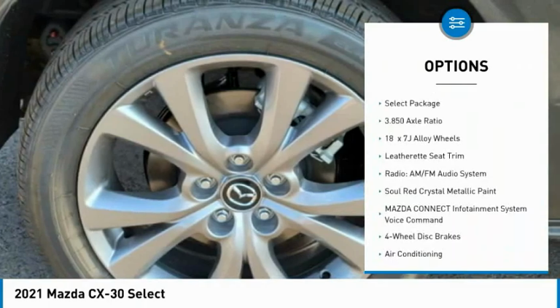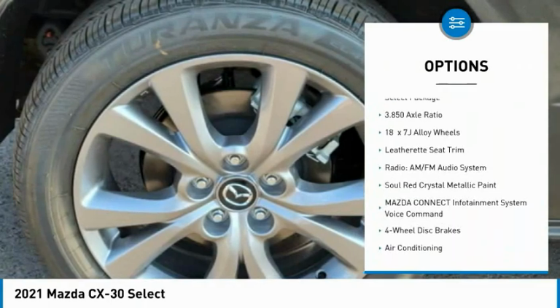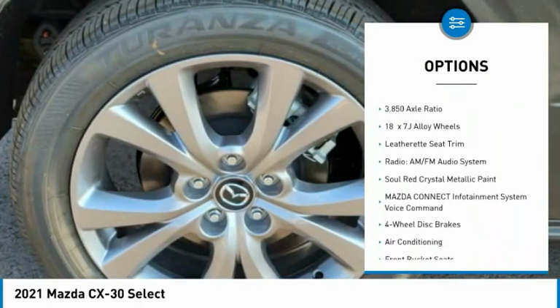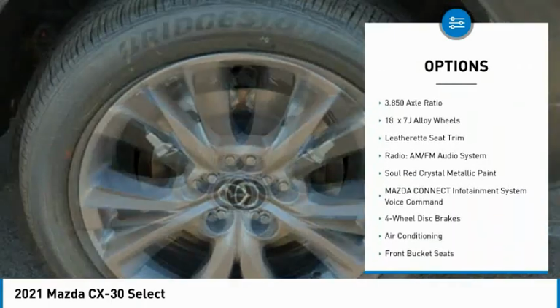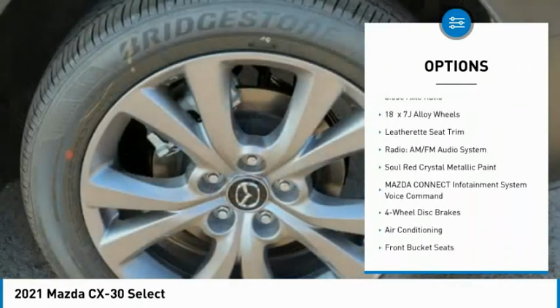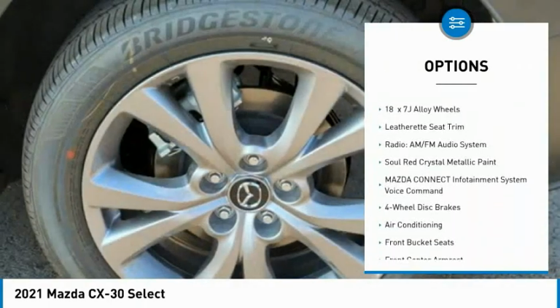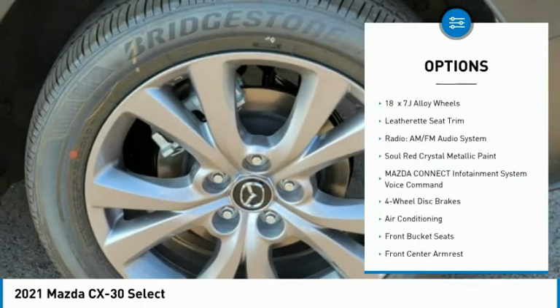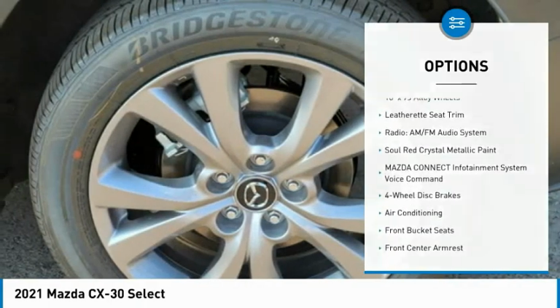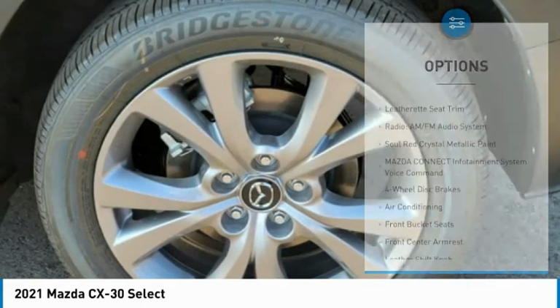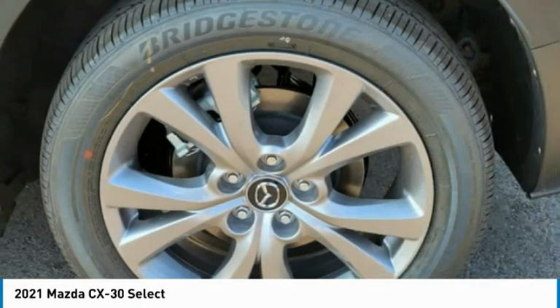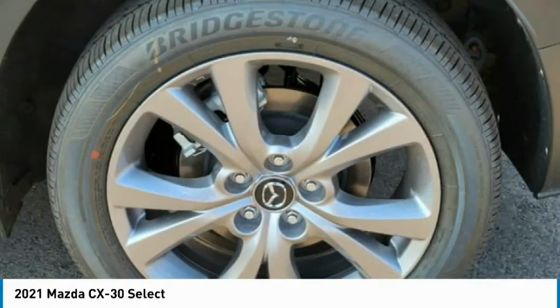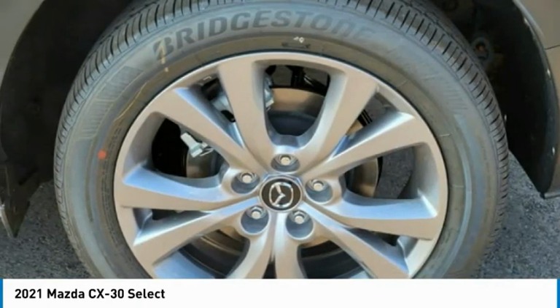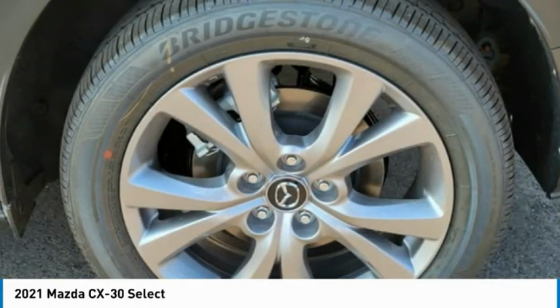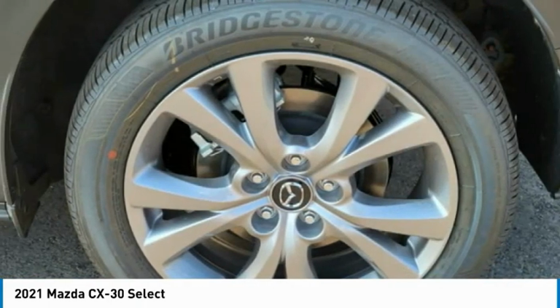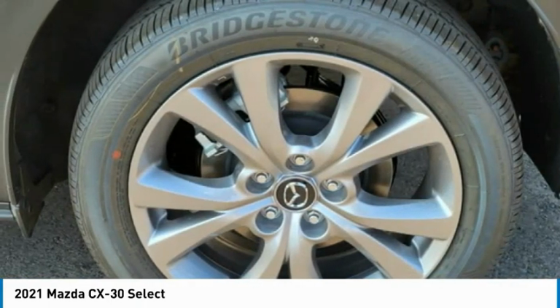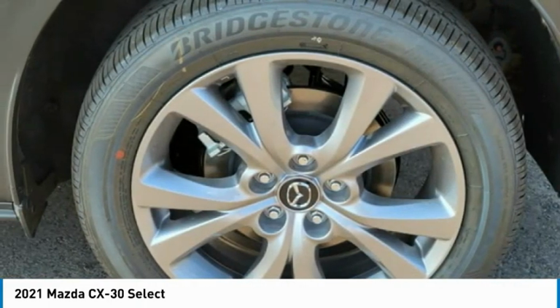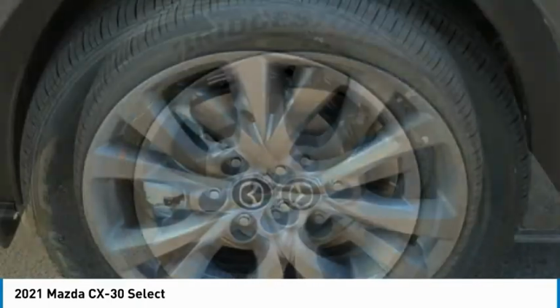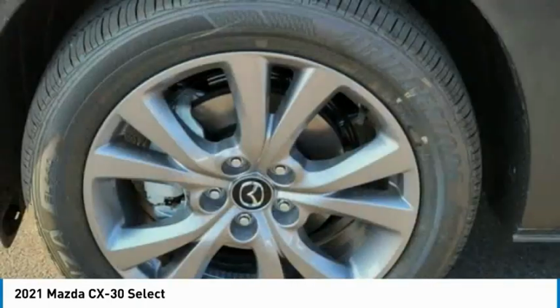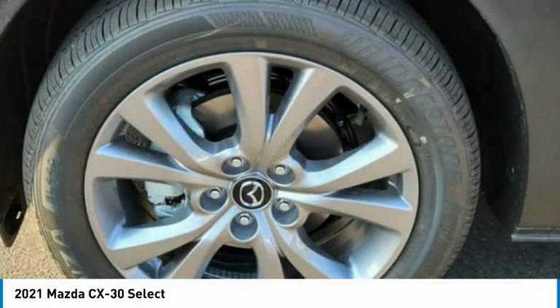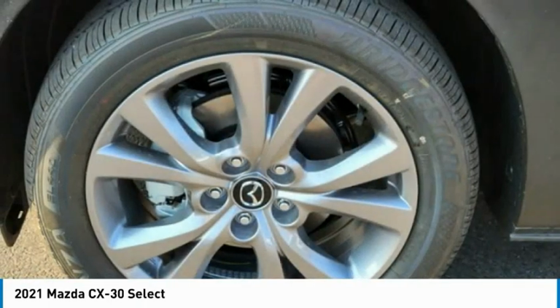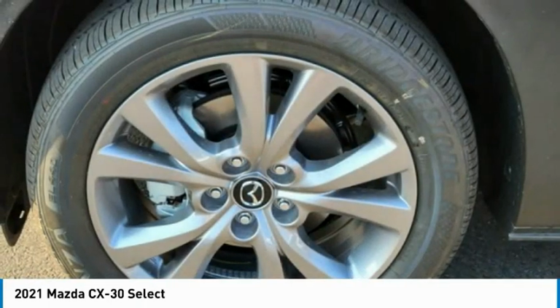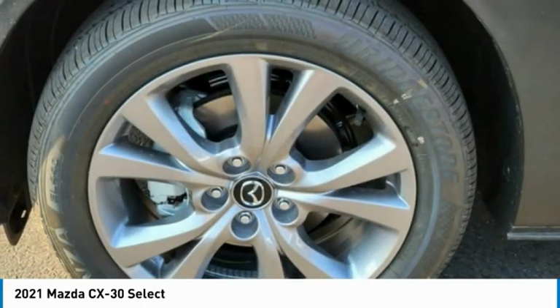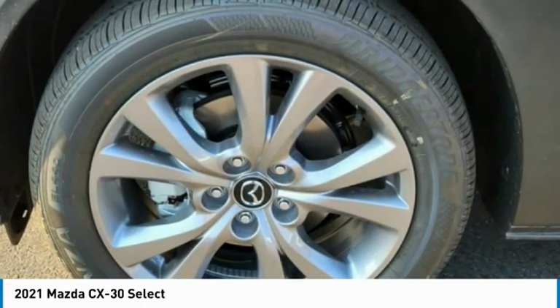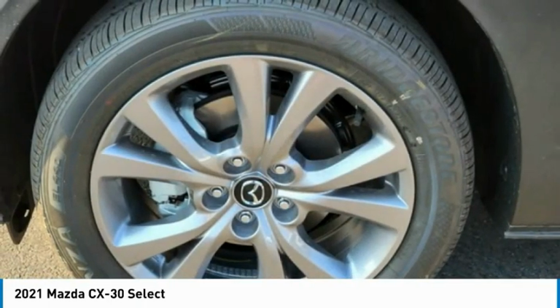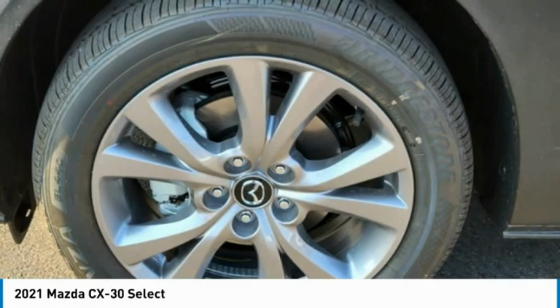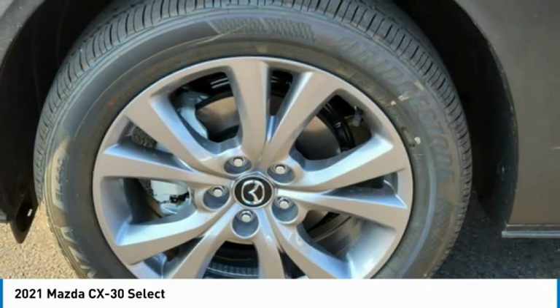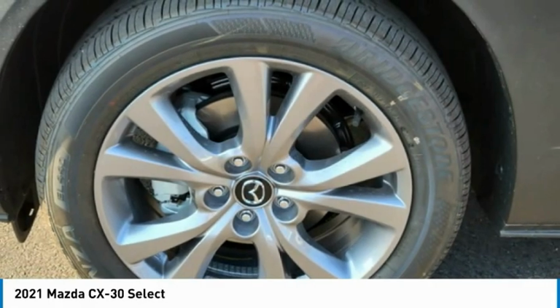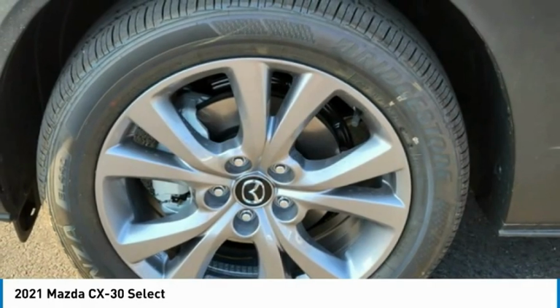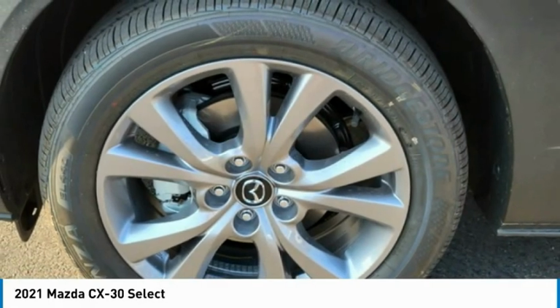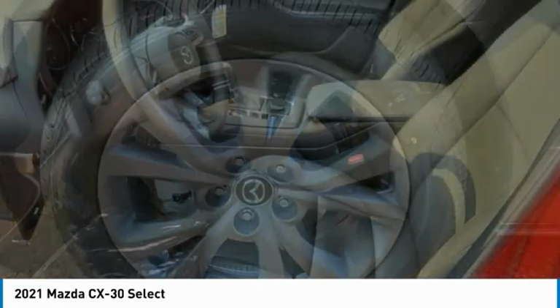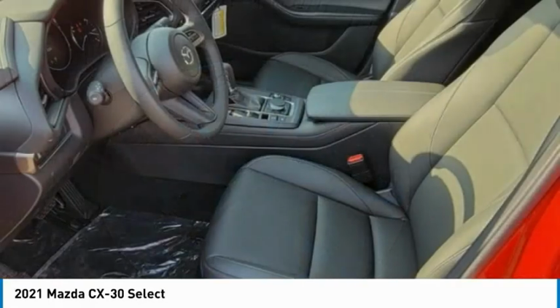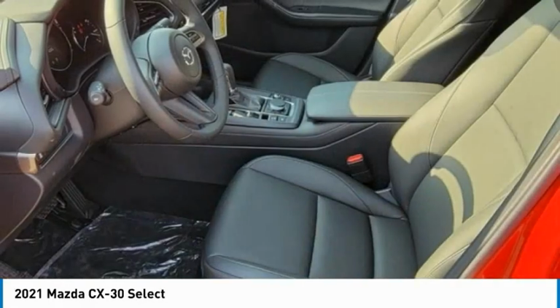Rain-sensing wipers, four-wheel disc brakes, front-wheel independent suspension, speed control, and rear window defroster.